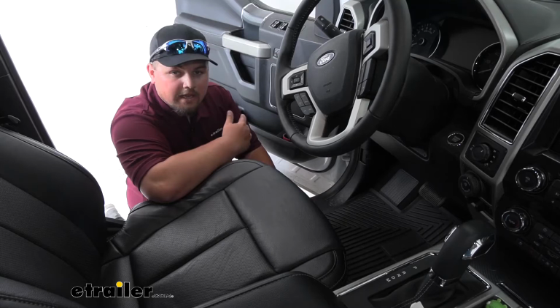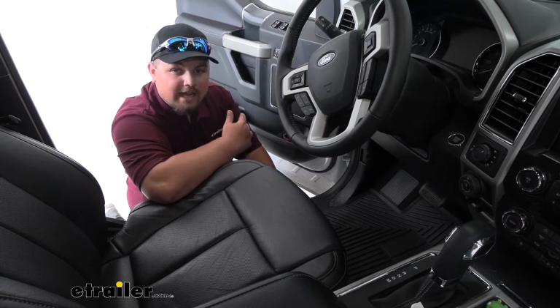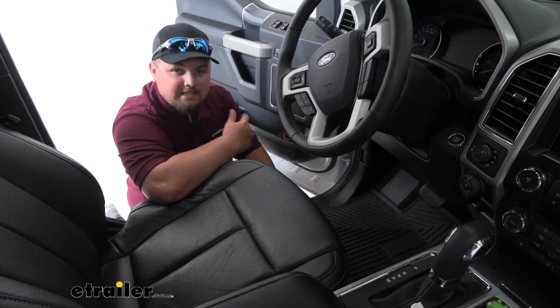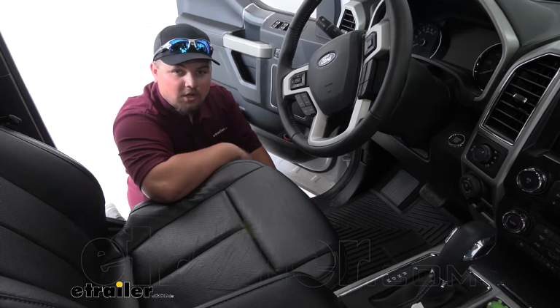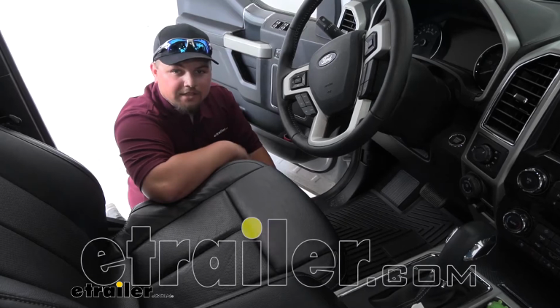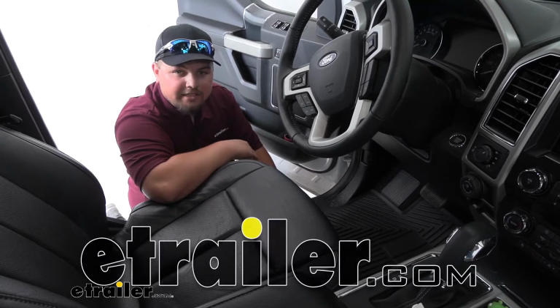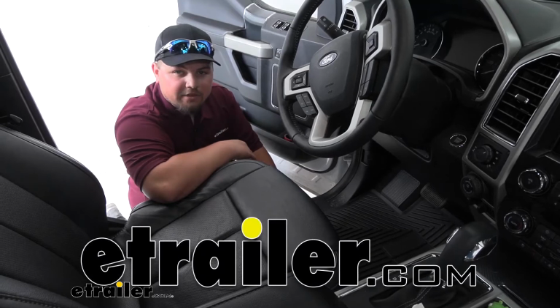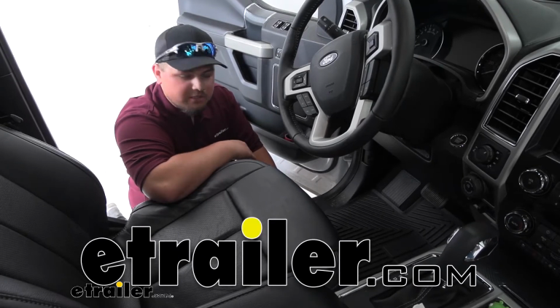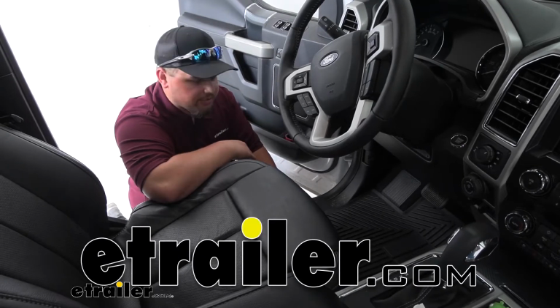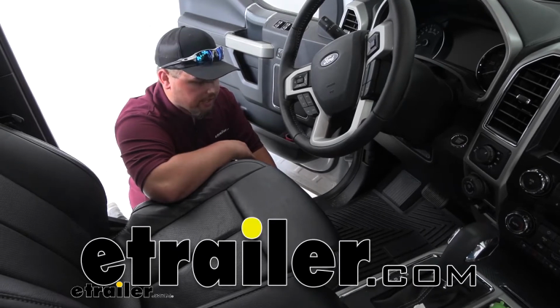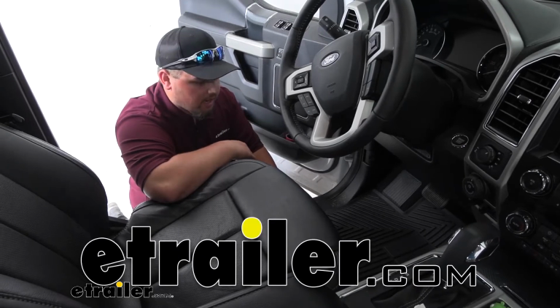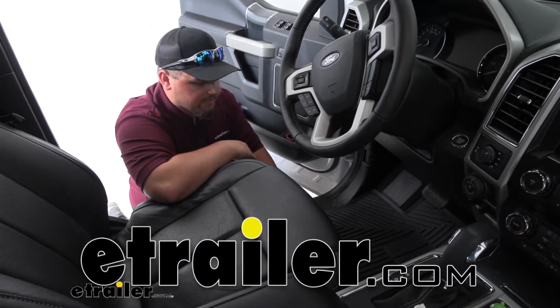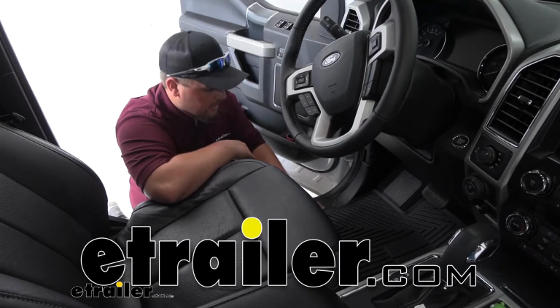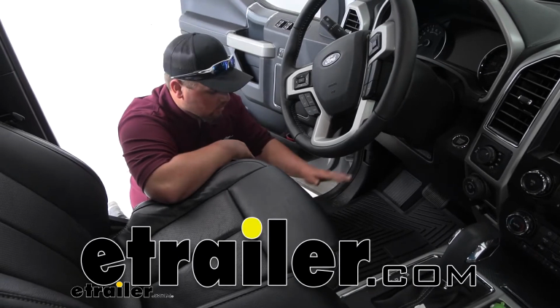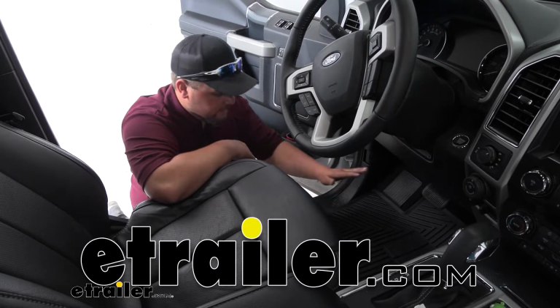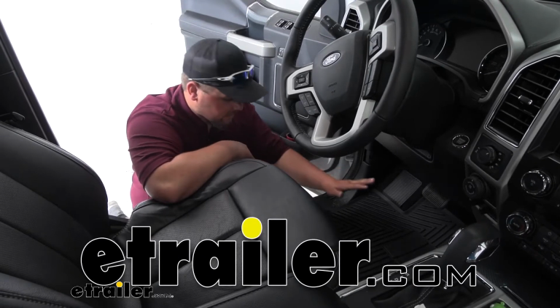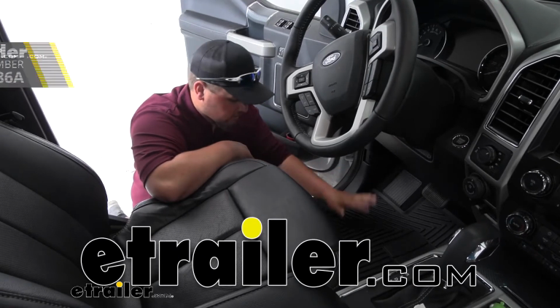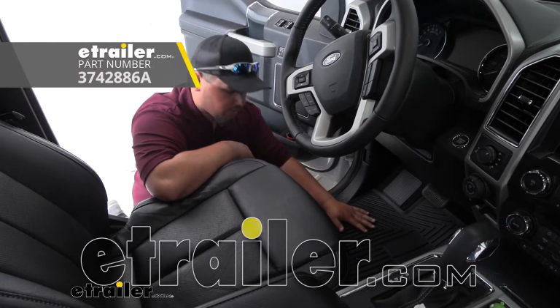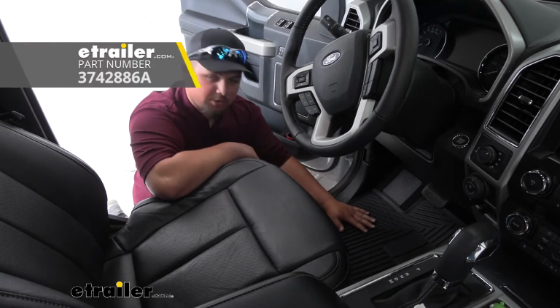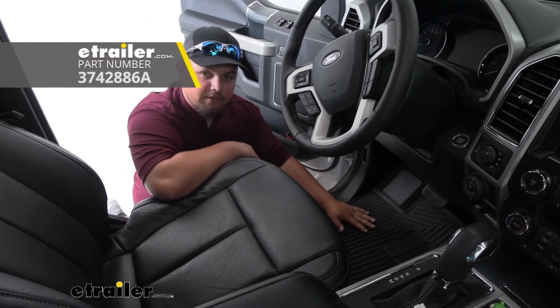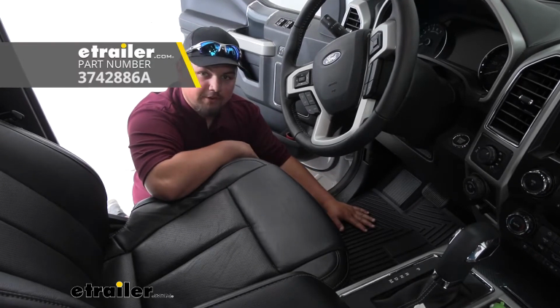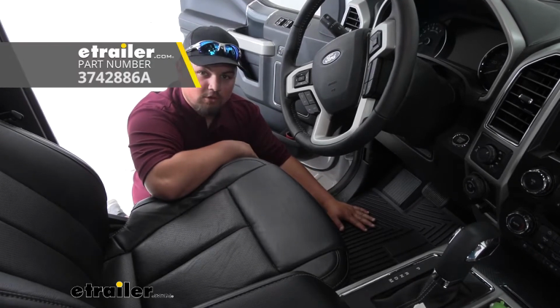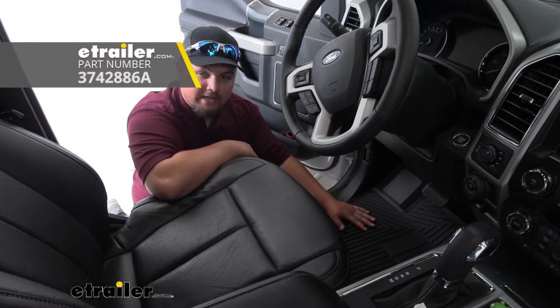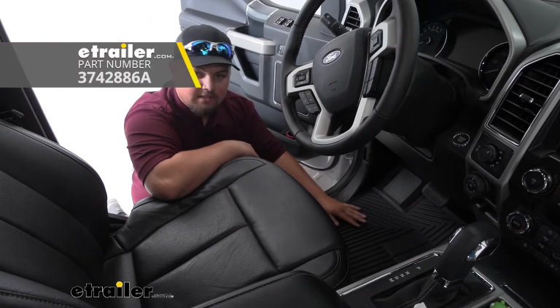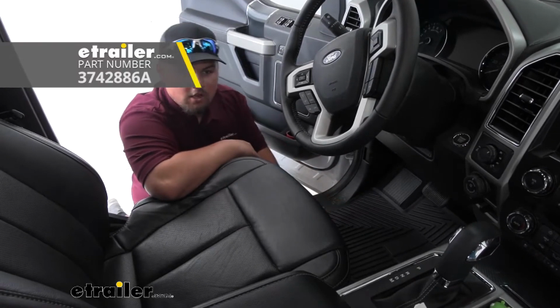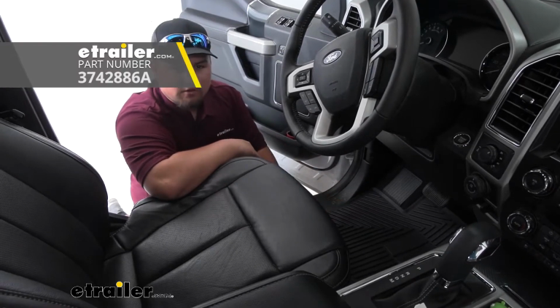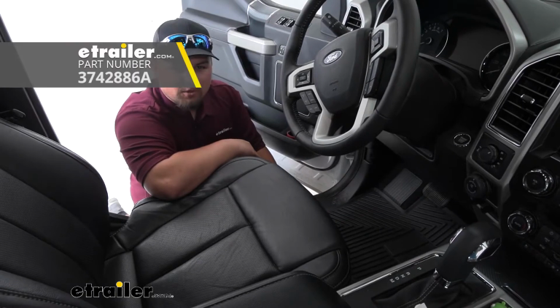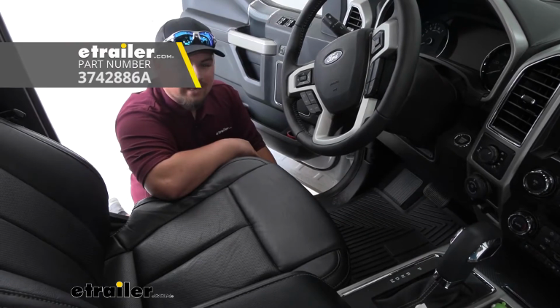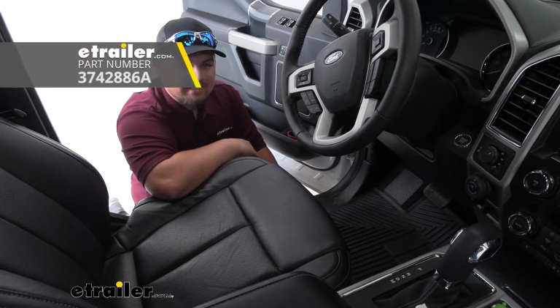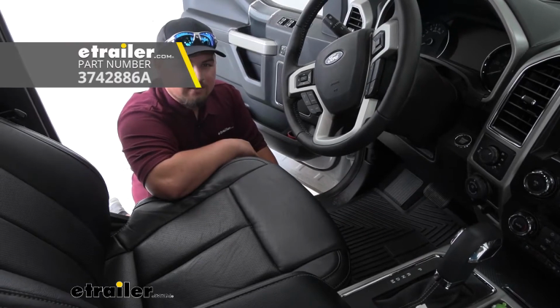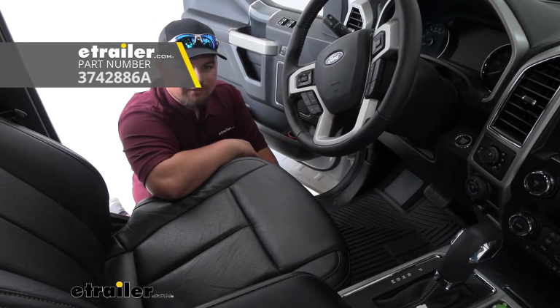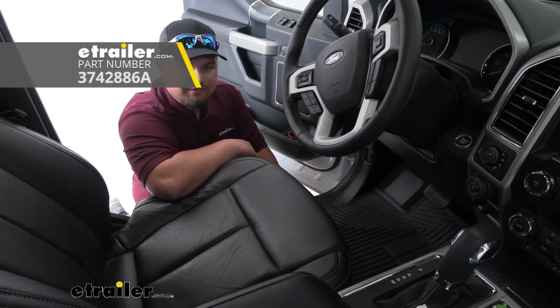Hey guys, how's it going? Clayton here with eTrailer.com, and today we're going to be taking a look at the Road Comfort floor mats for our 2019 F-150.